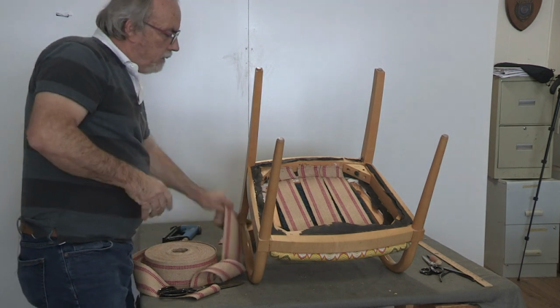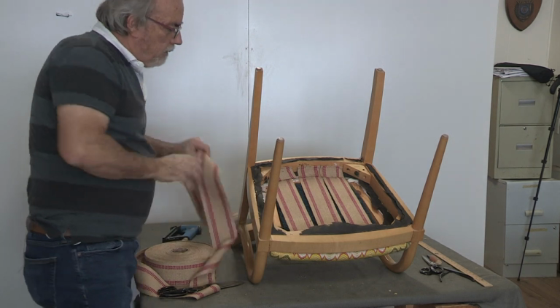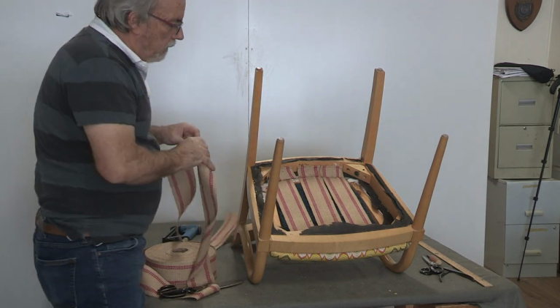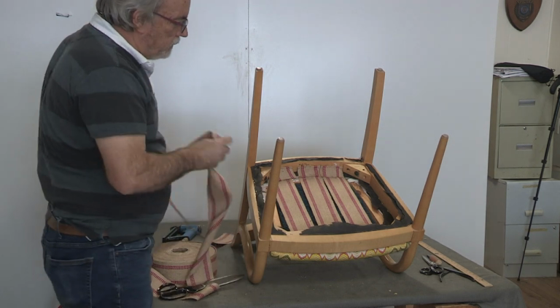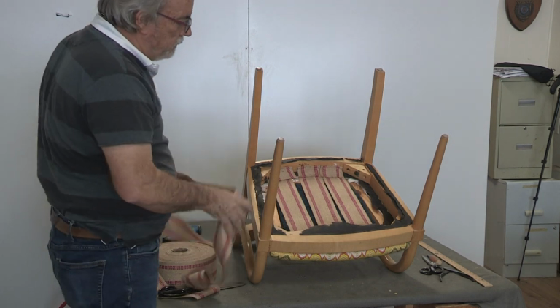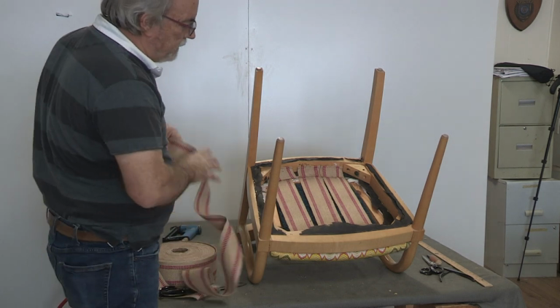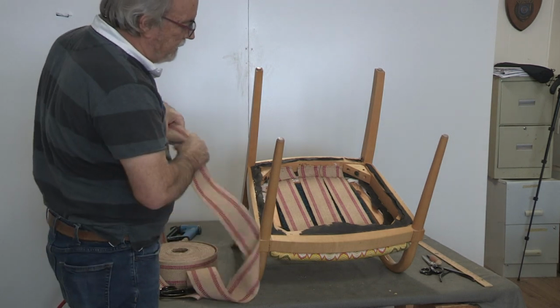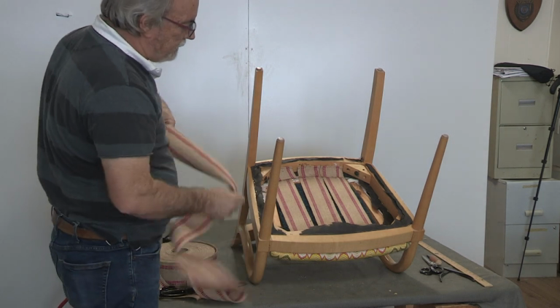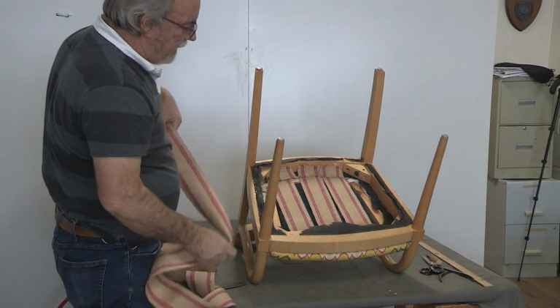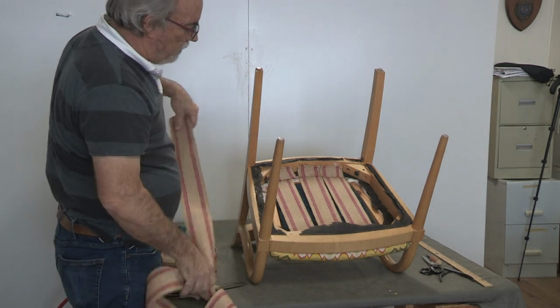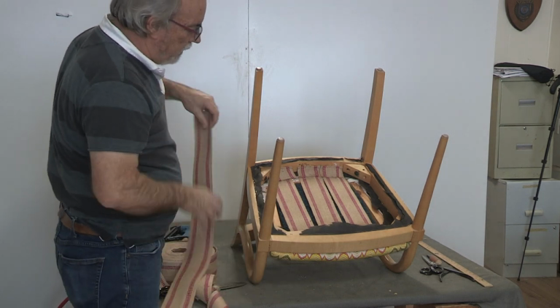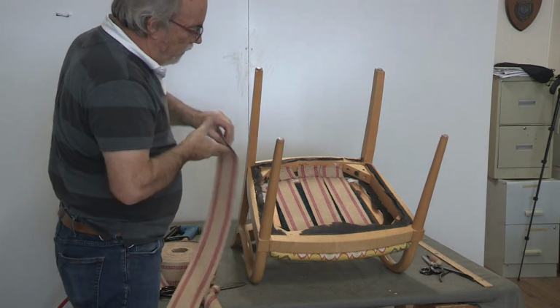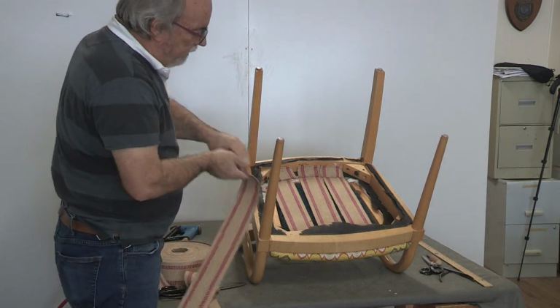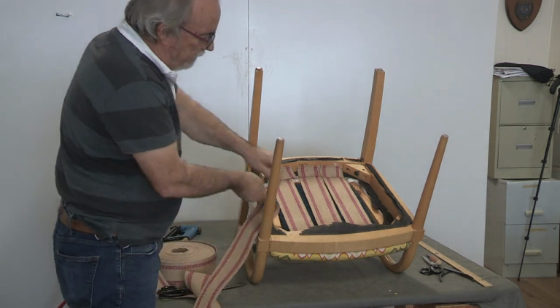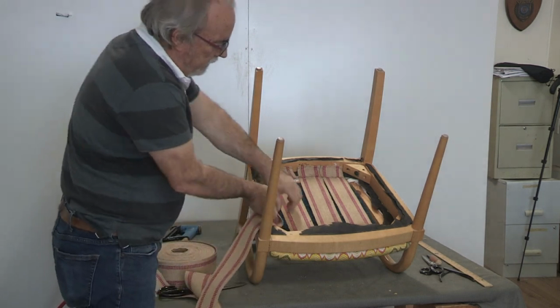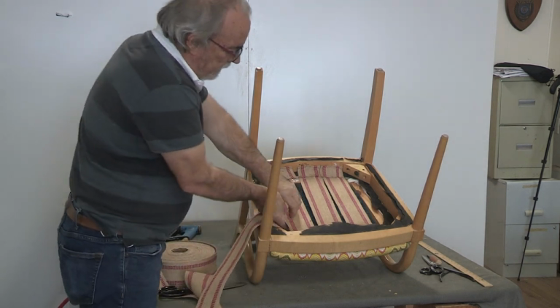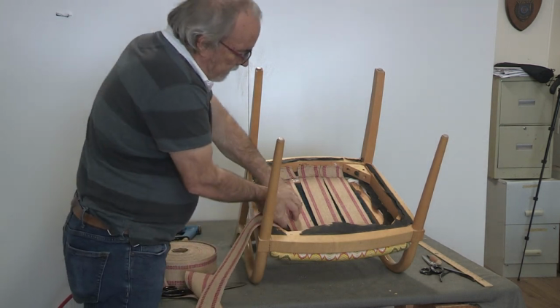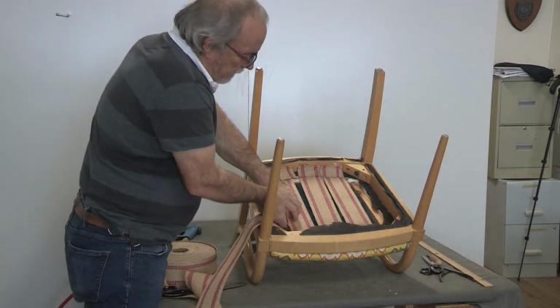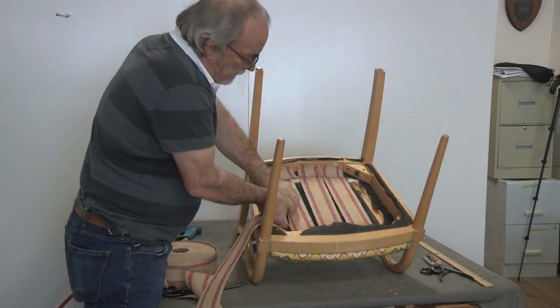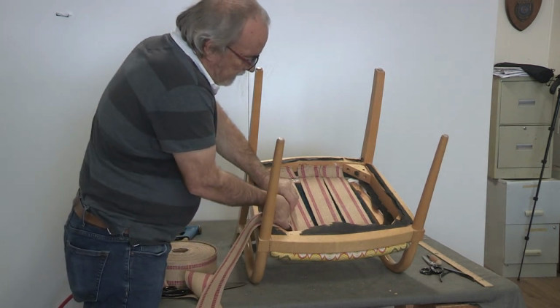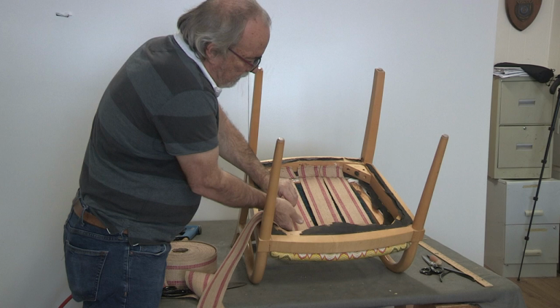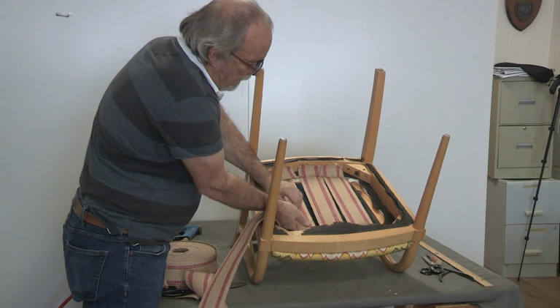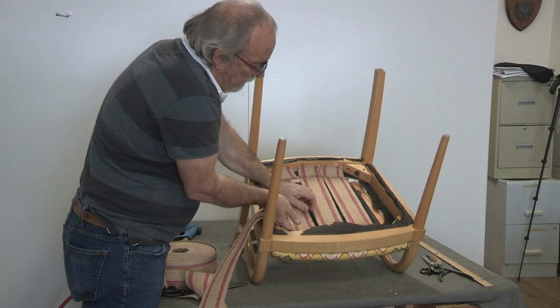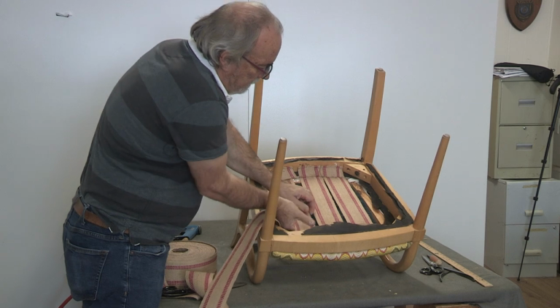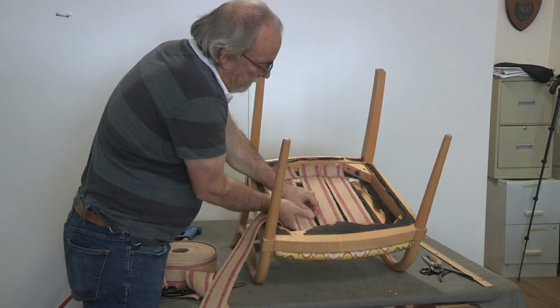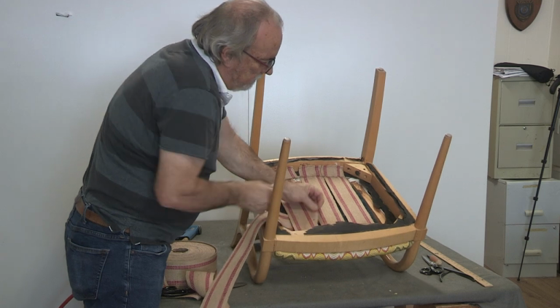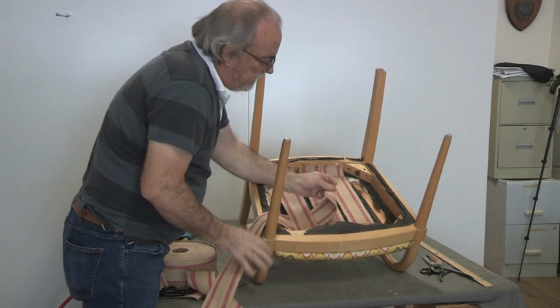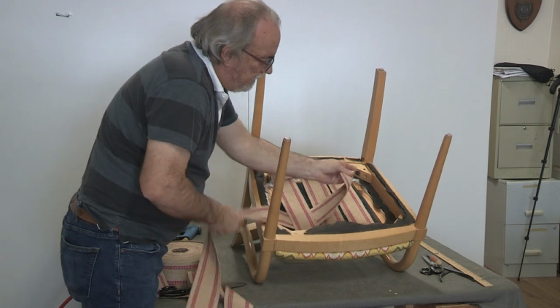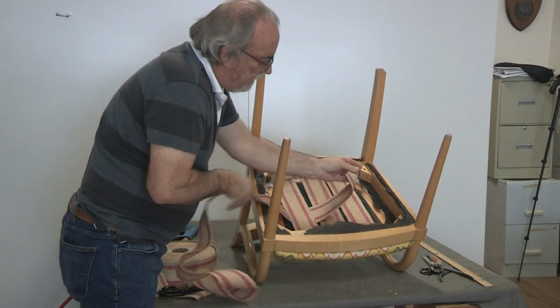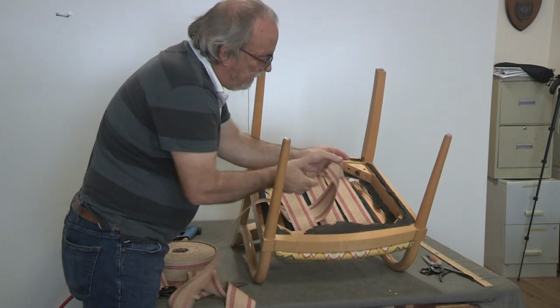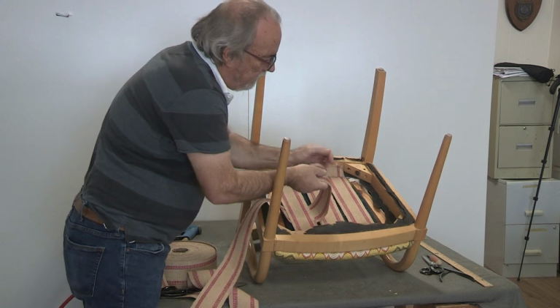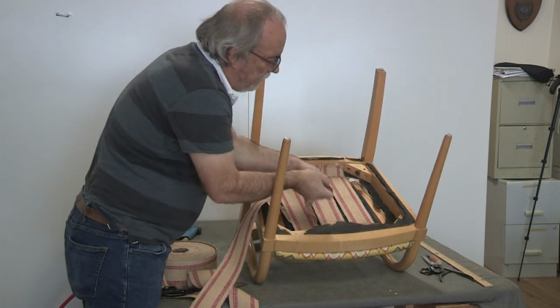Now I'm going to go side to side. I'm going to weave — starting with under, over, and under.